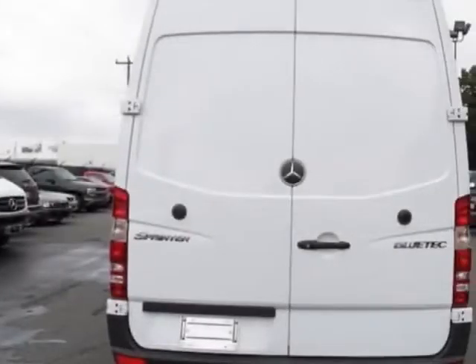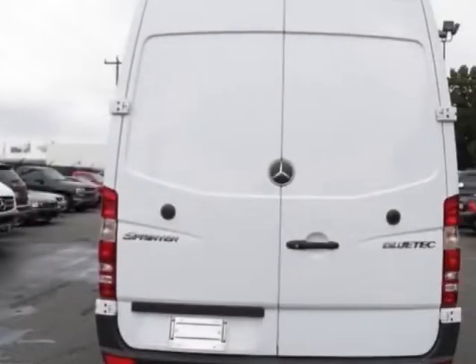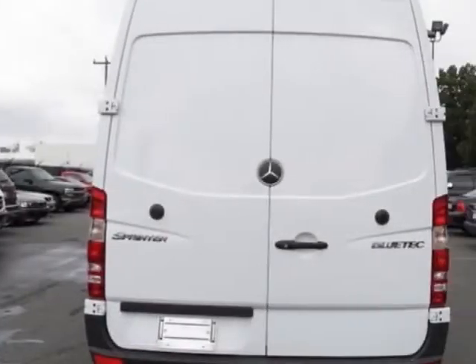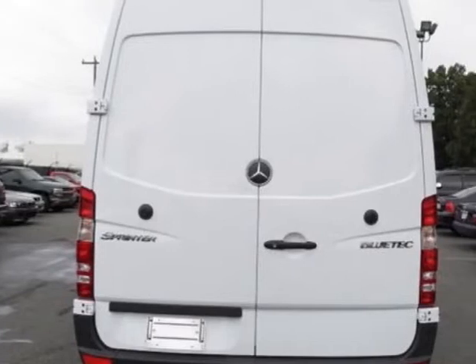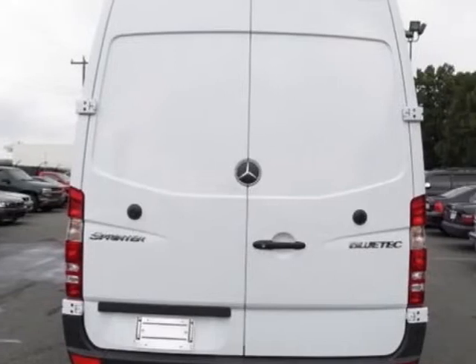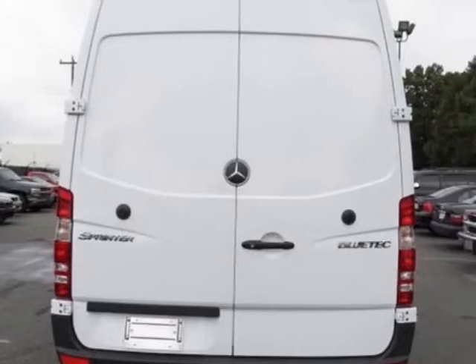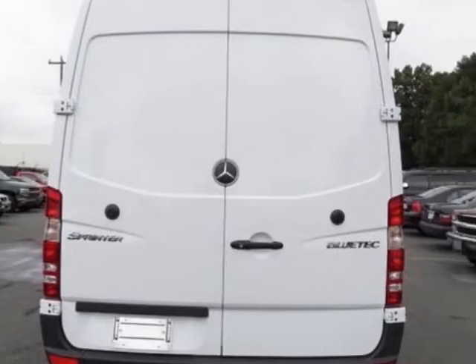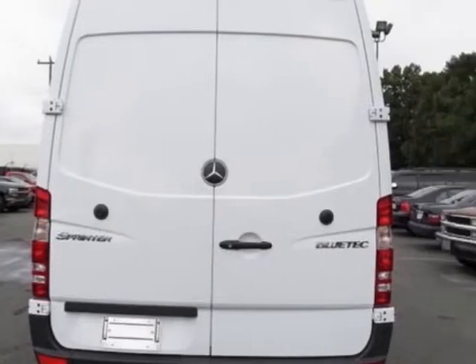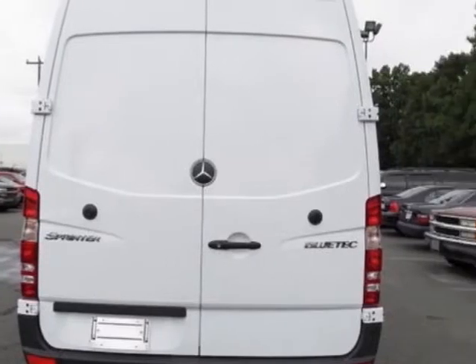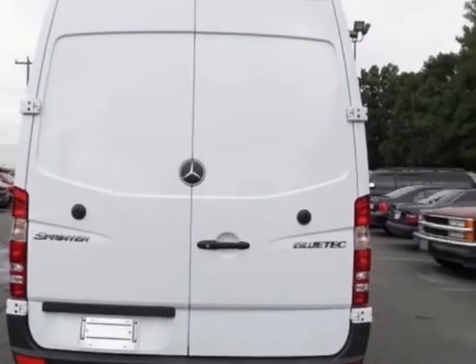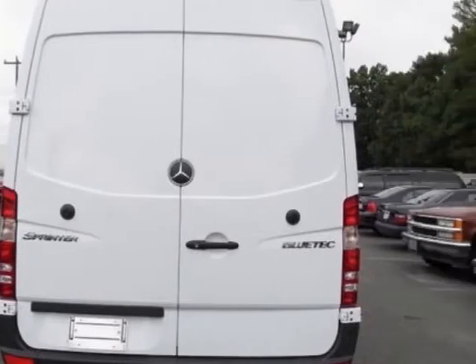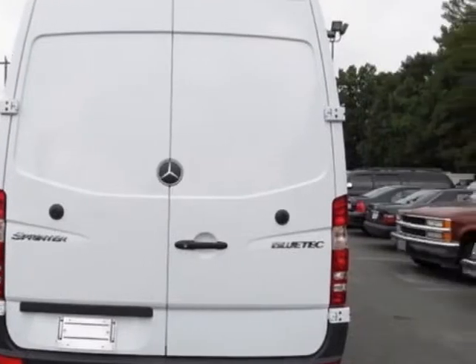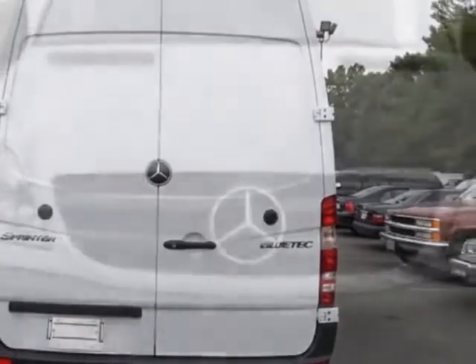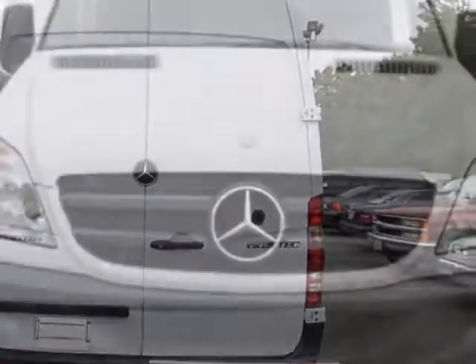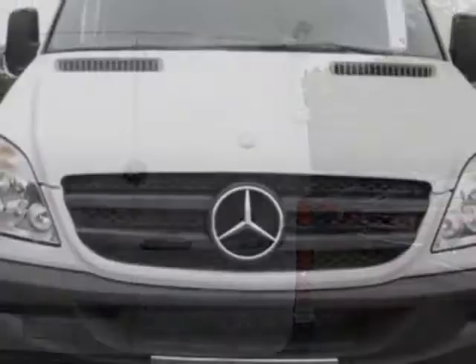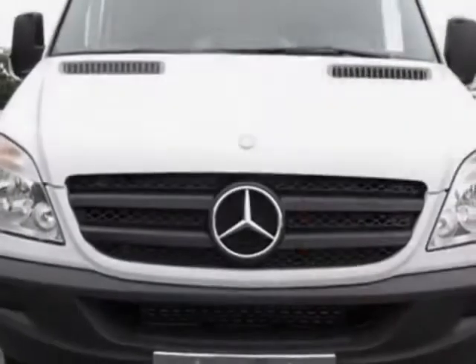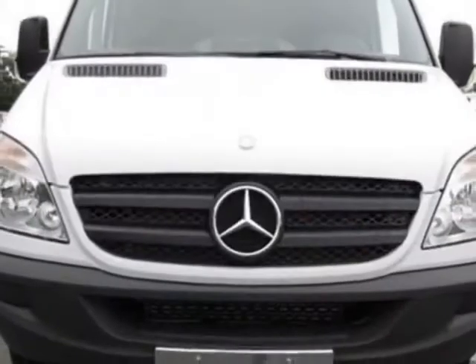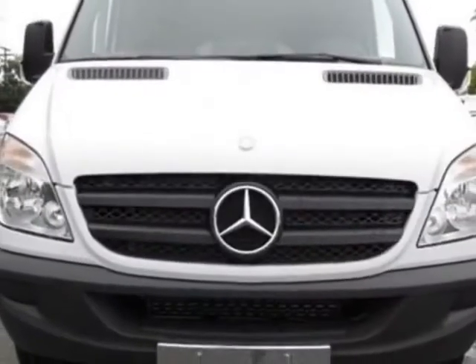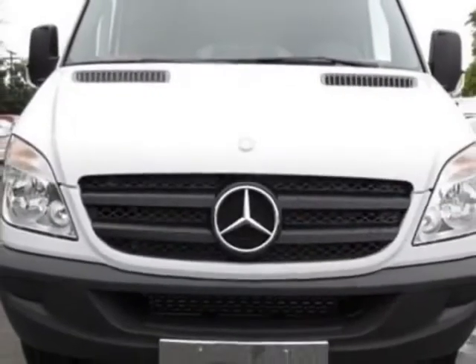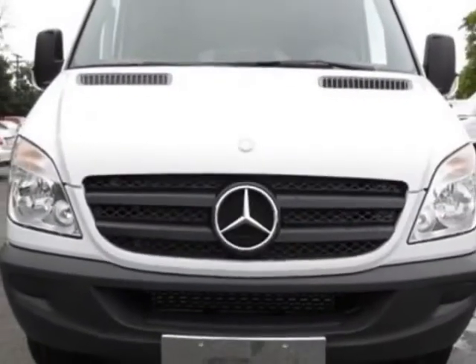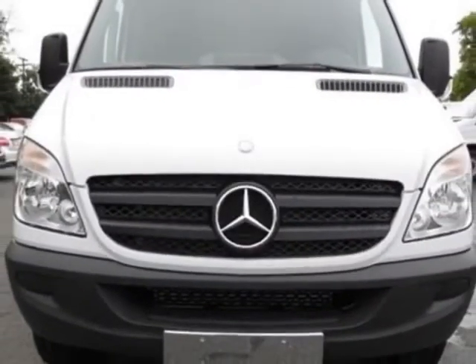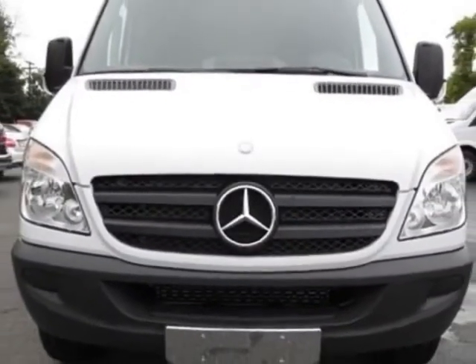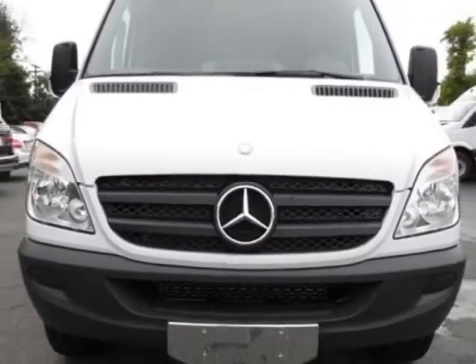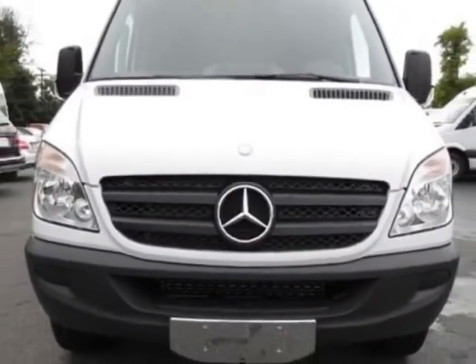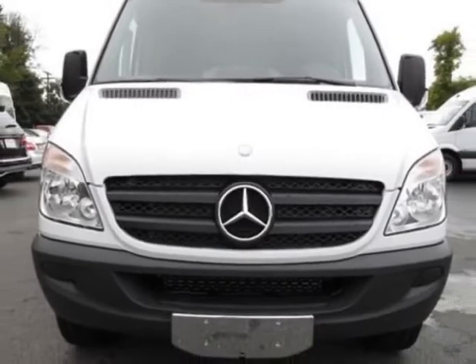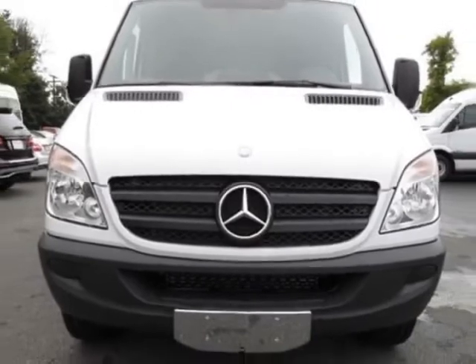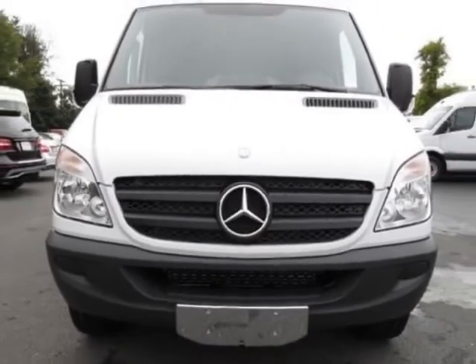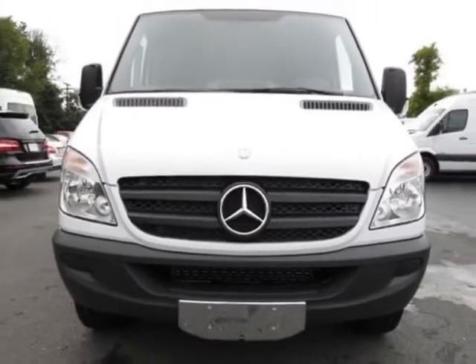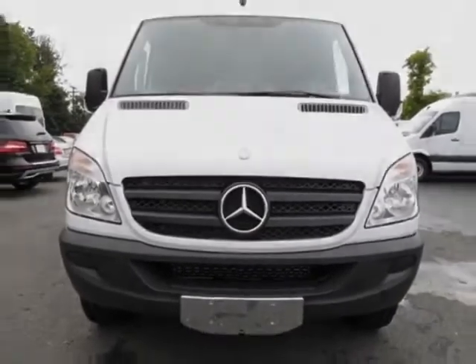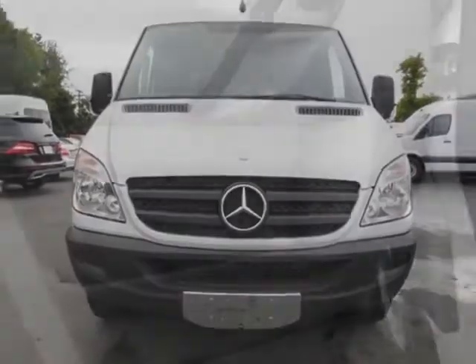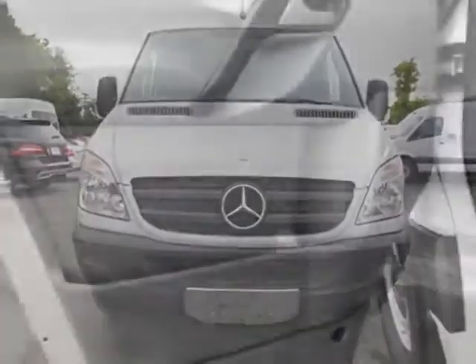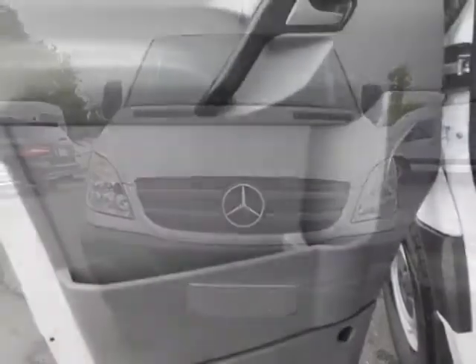This Sprinter Cargo Van boasts a 3.0-liter engine and has a 5-speed automatic transmission.